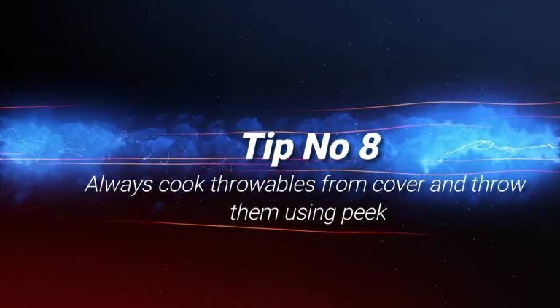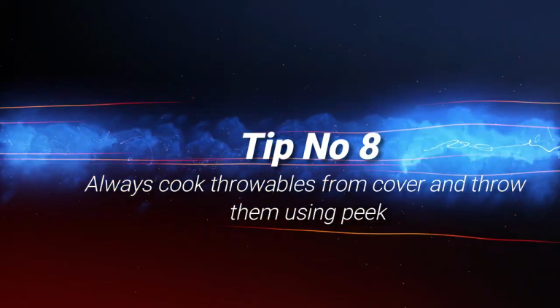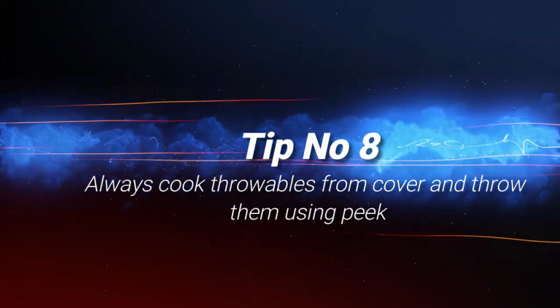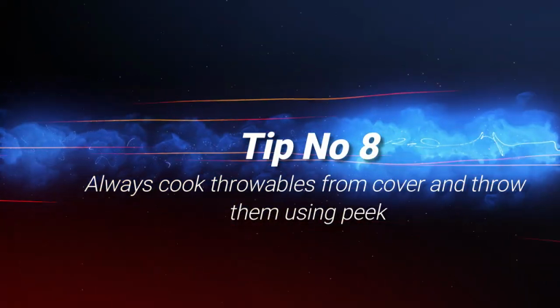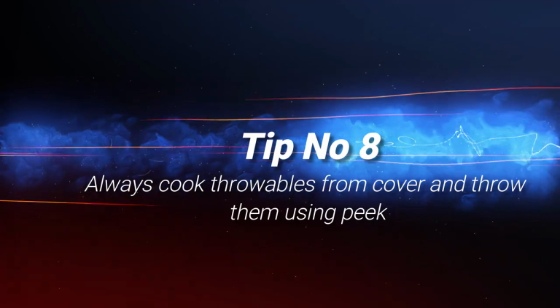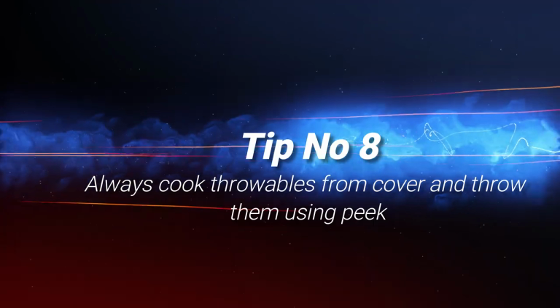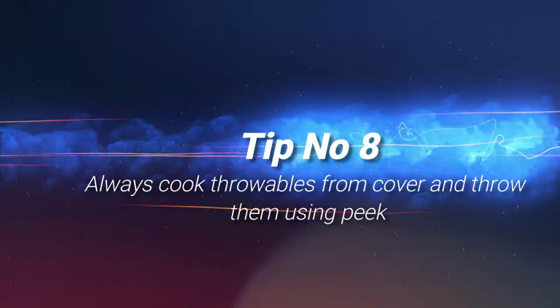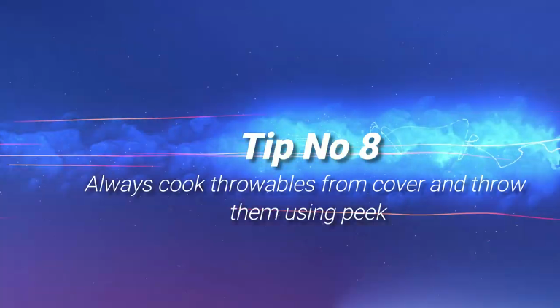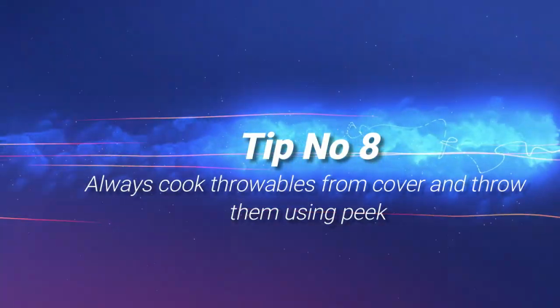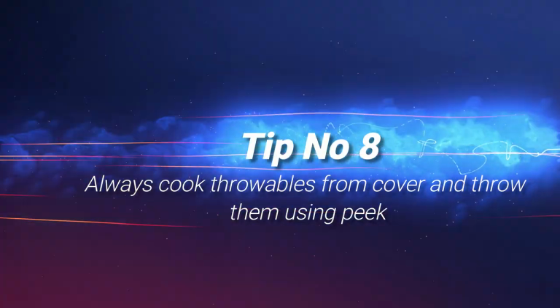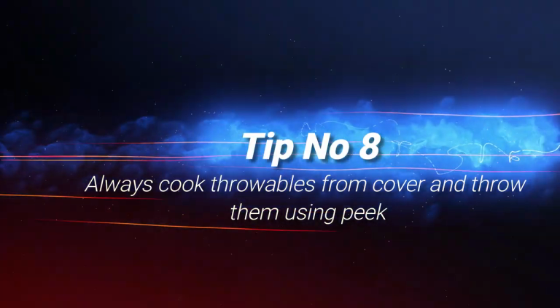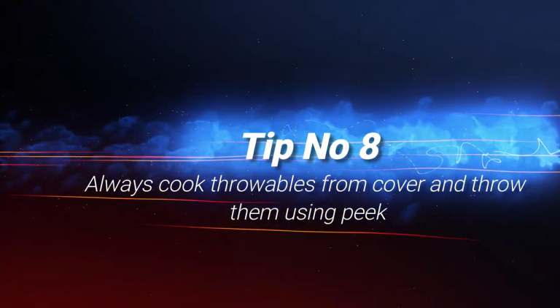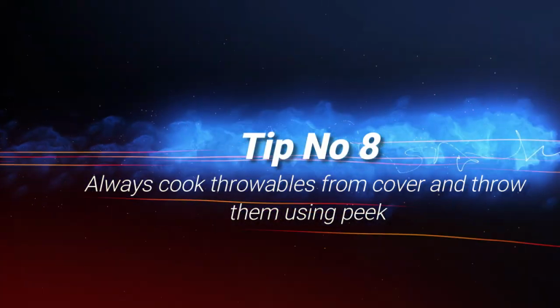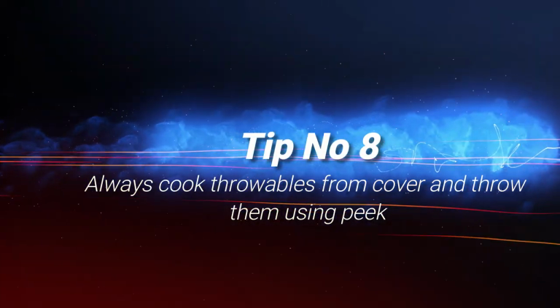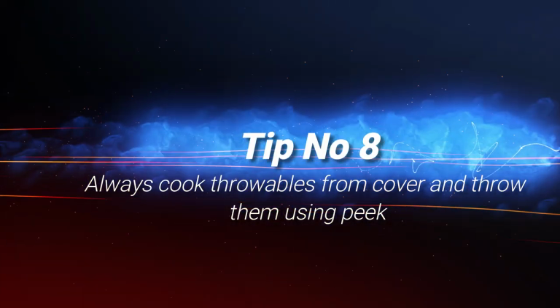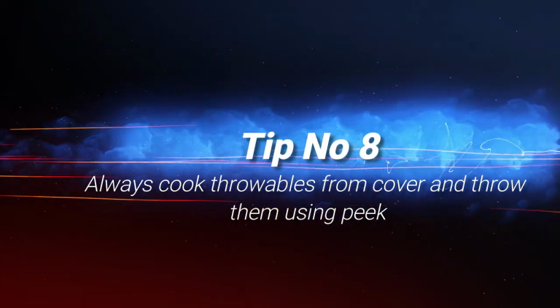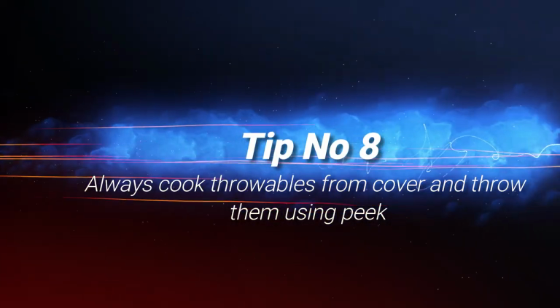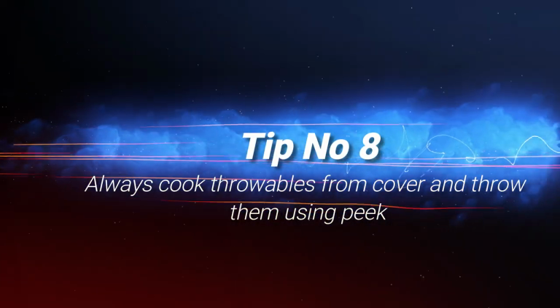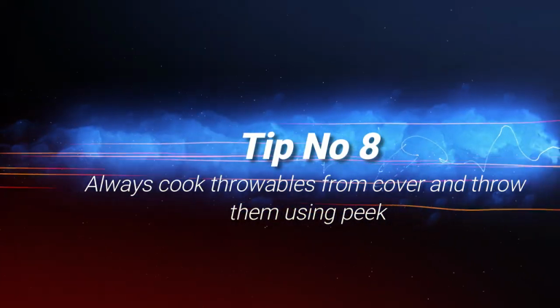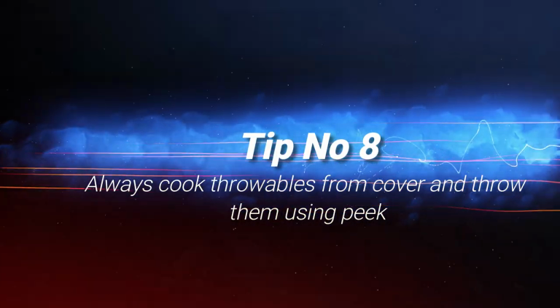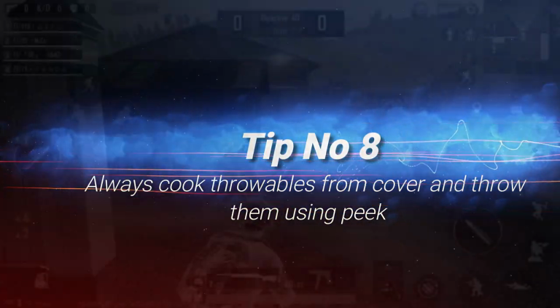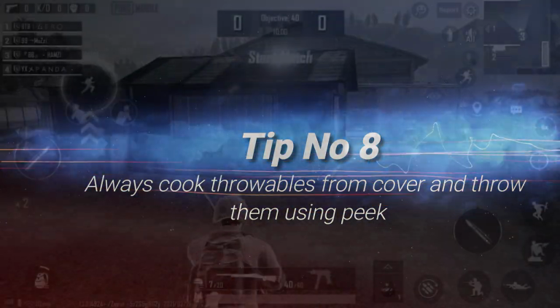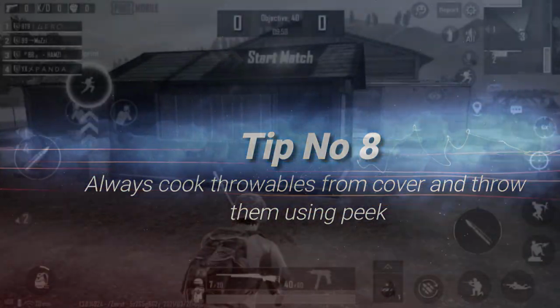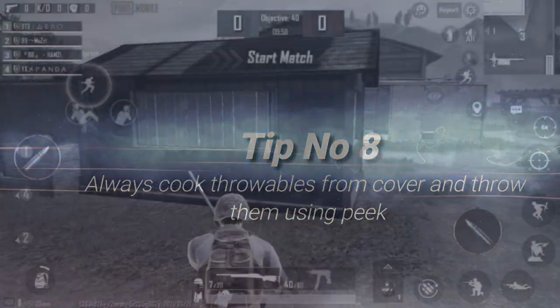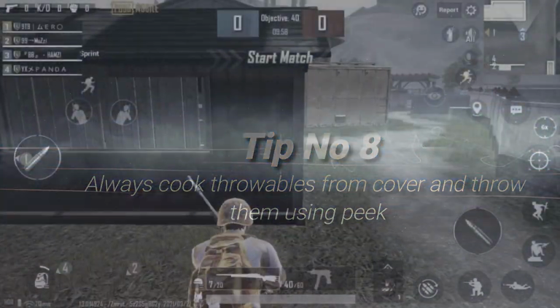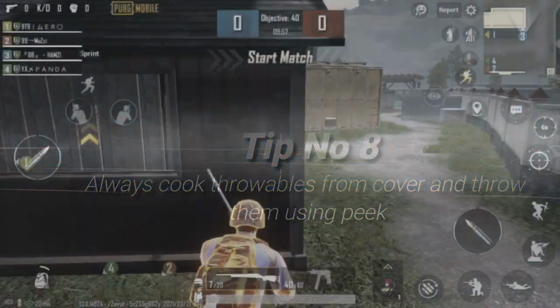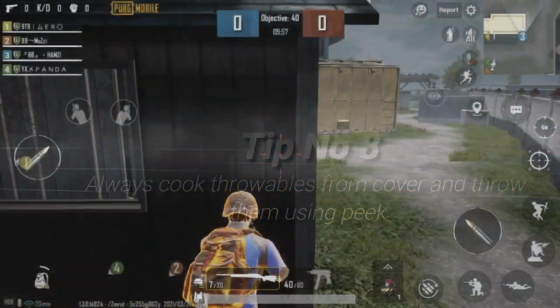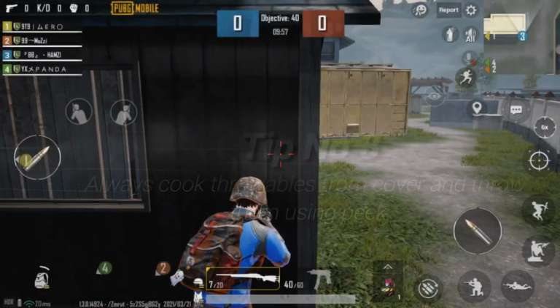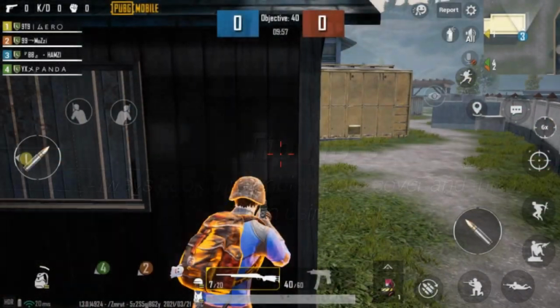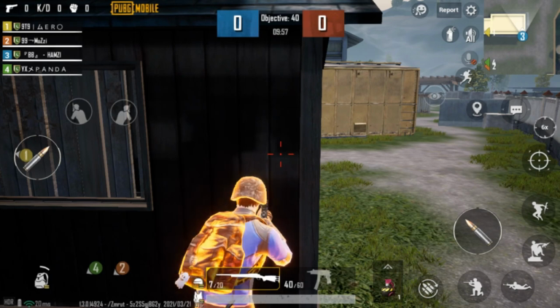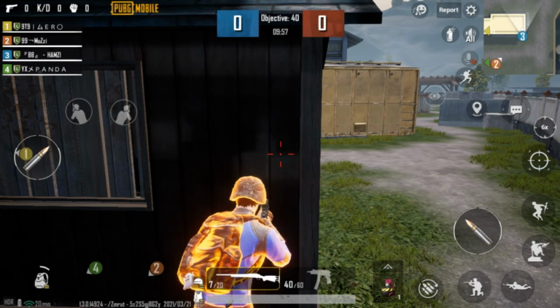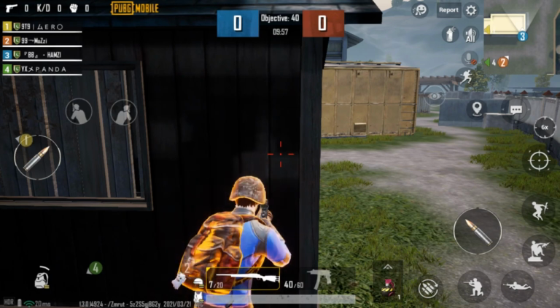Tip number eight: always cook throwables like grenades and molotov cocktails from cover, and throw them using peek.